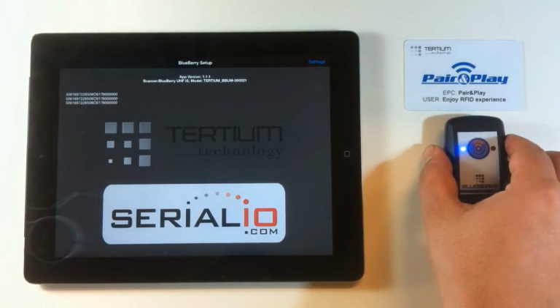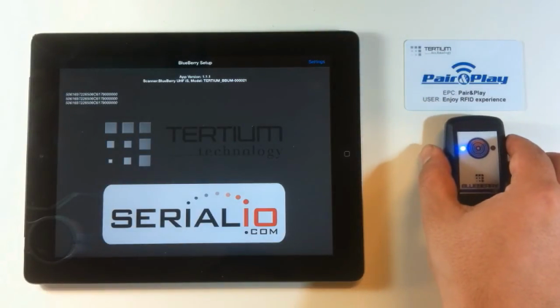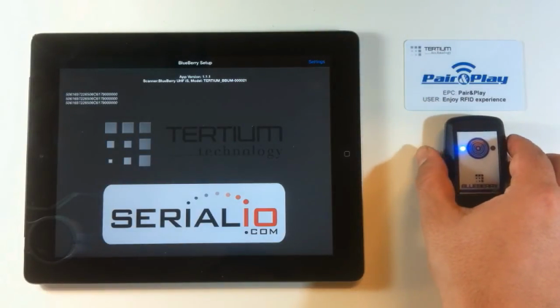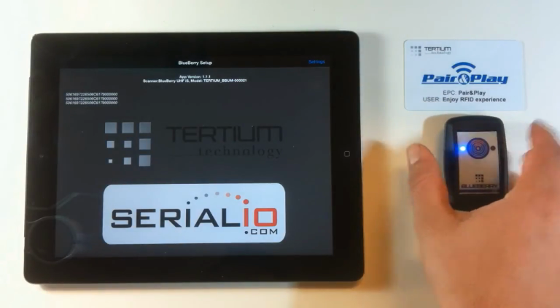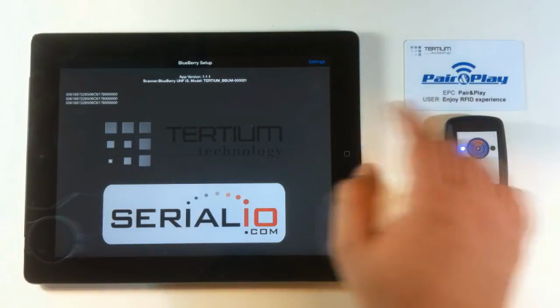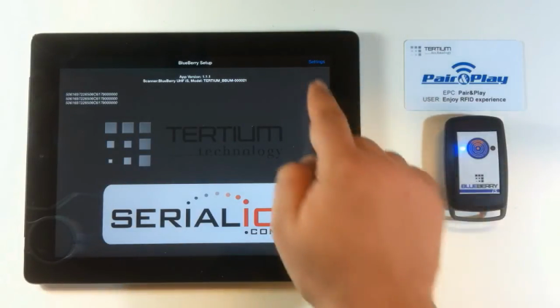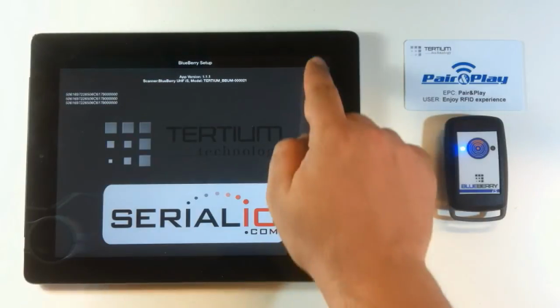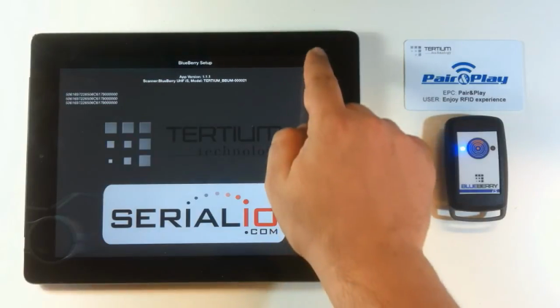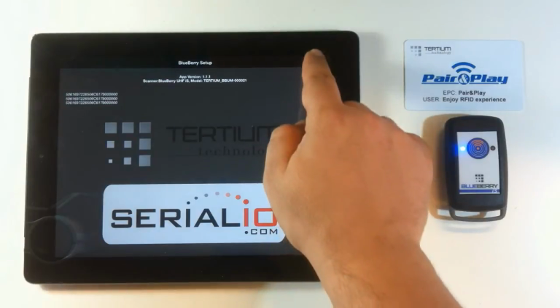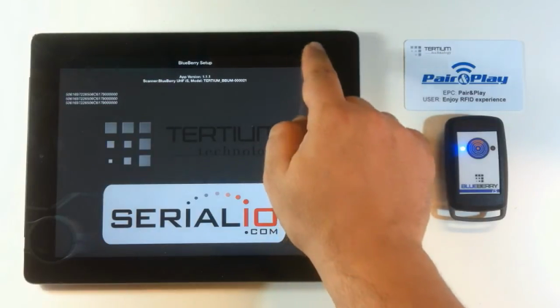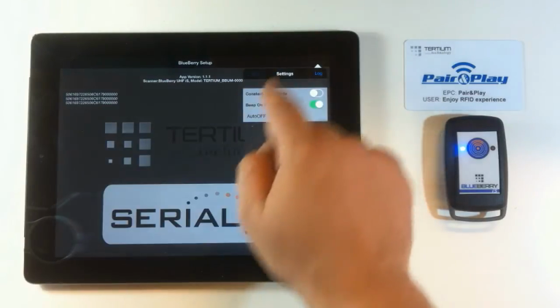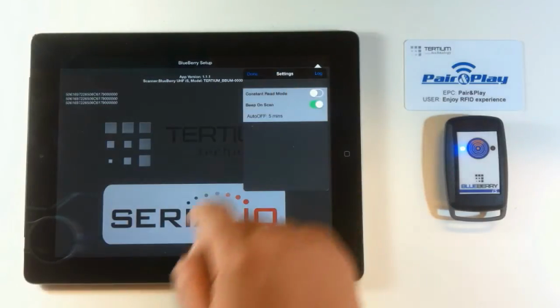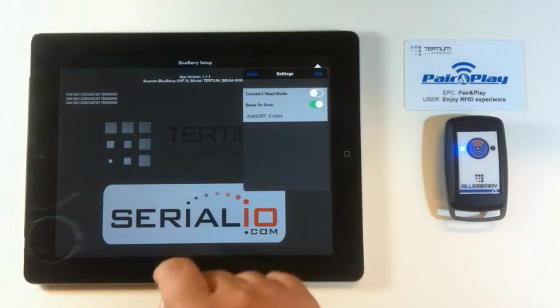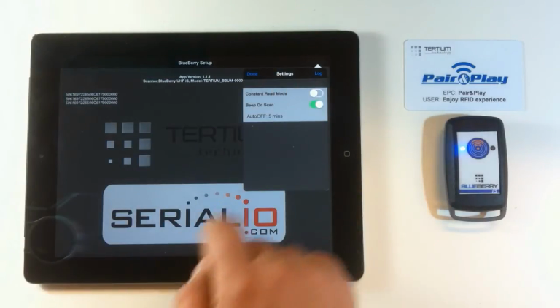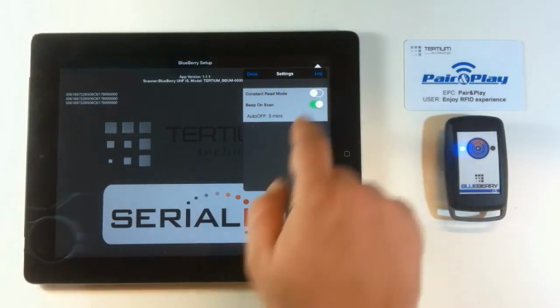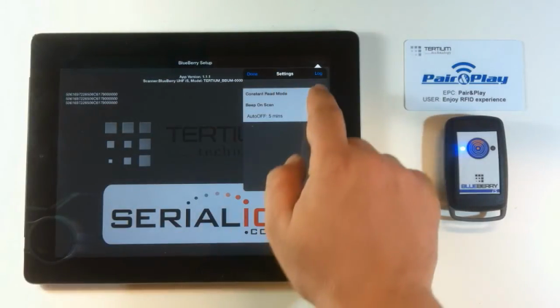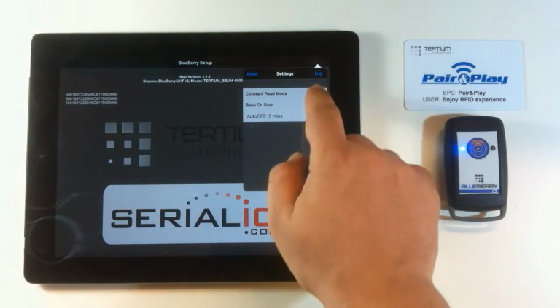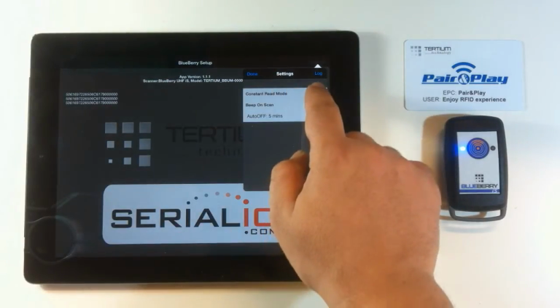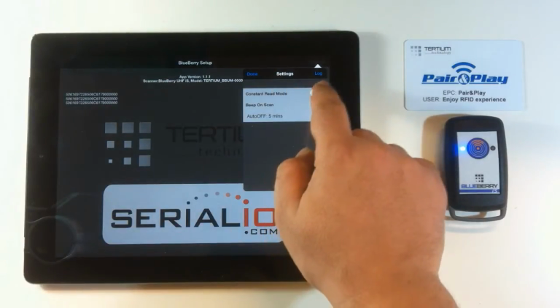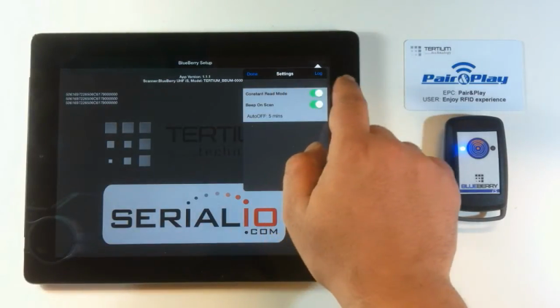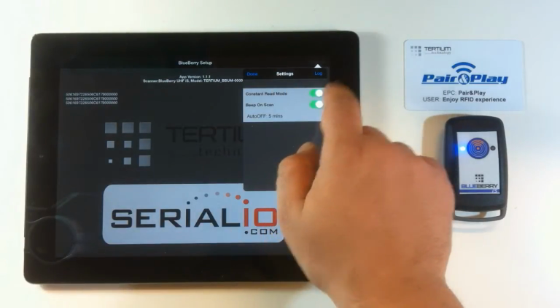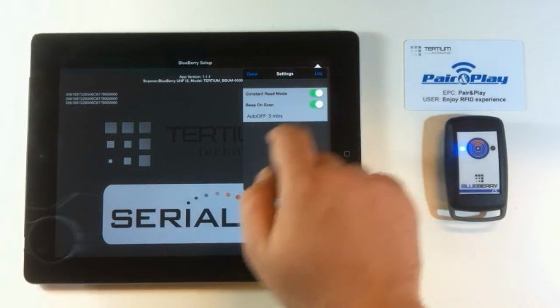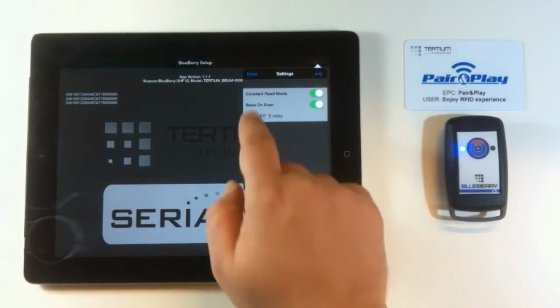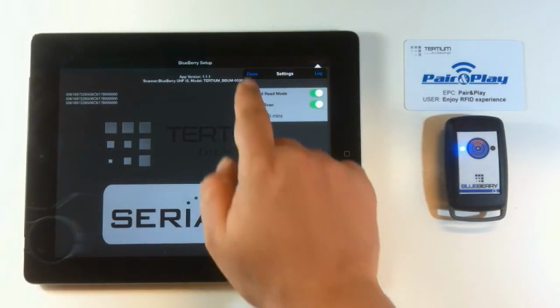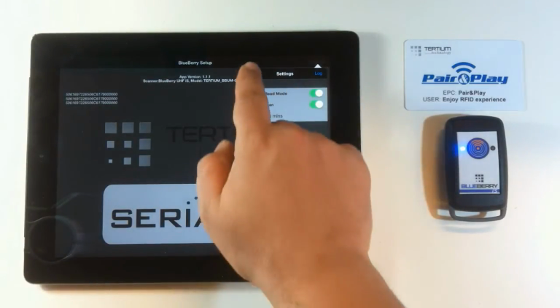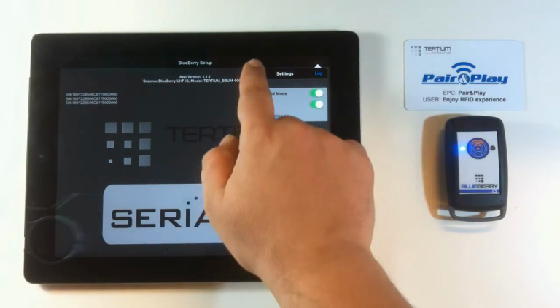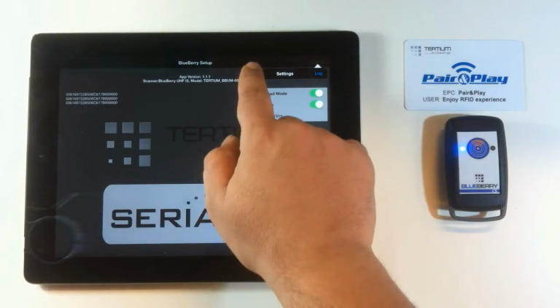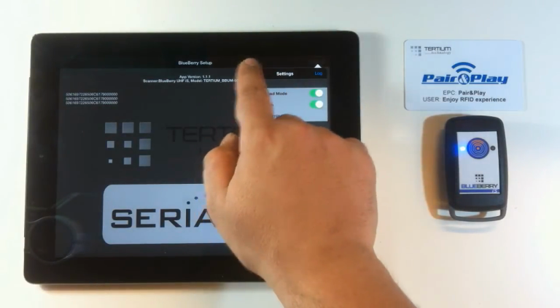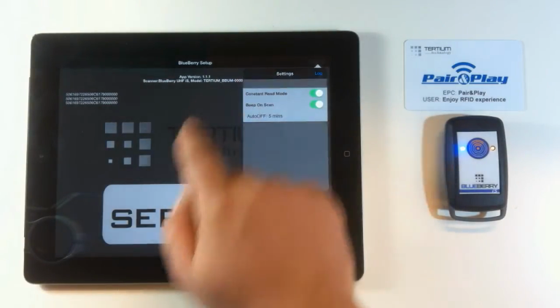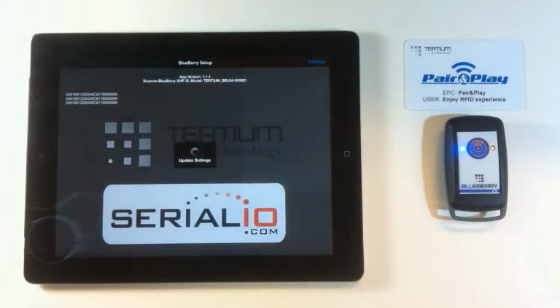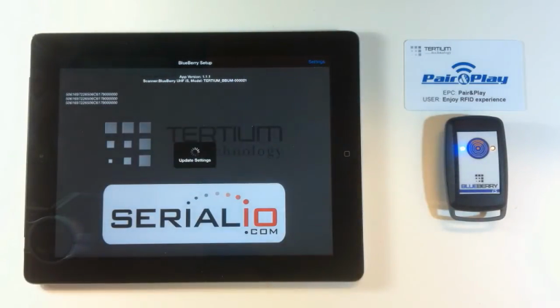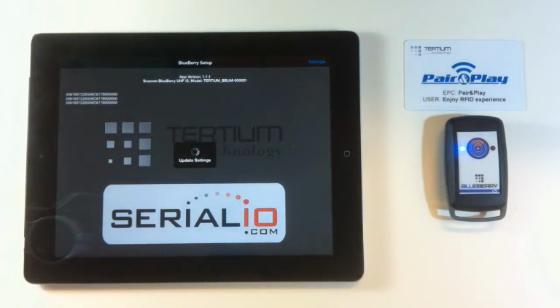Using the application settings, you can set up the constant reading mode that provides automatic reading.